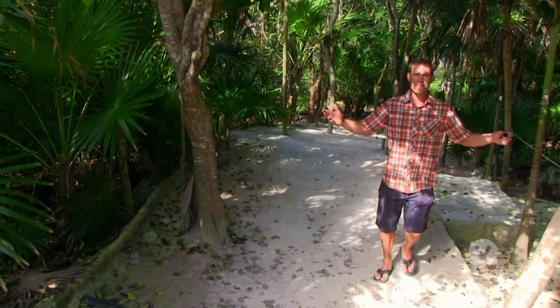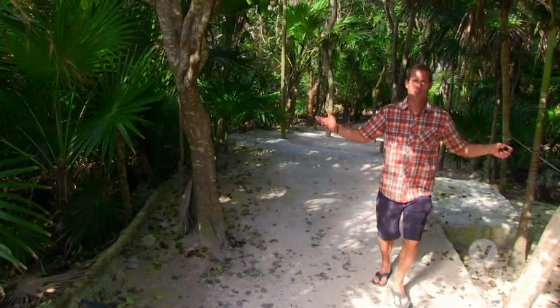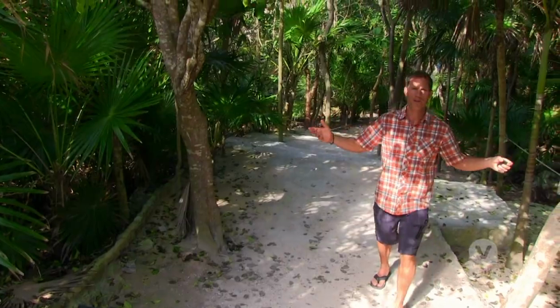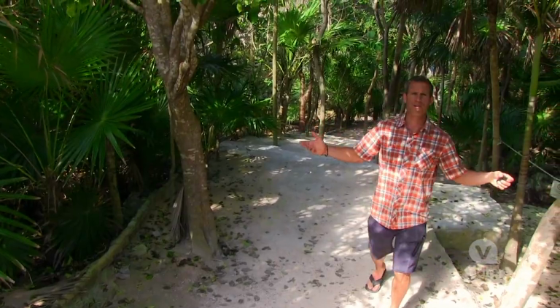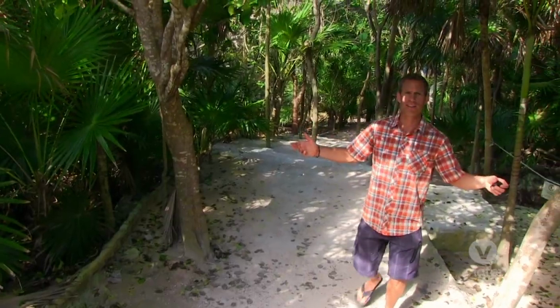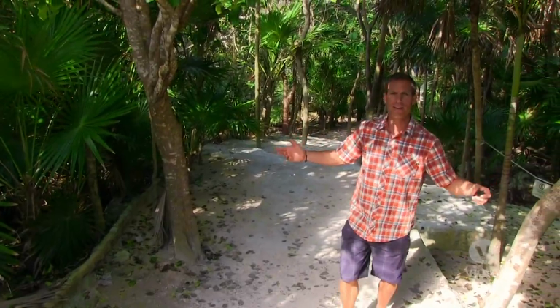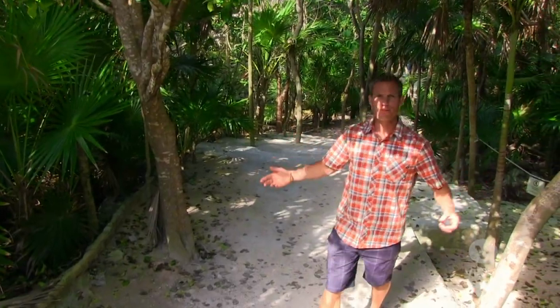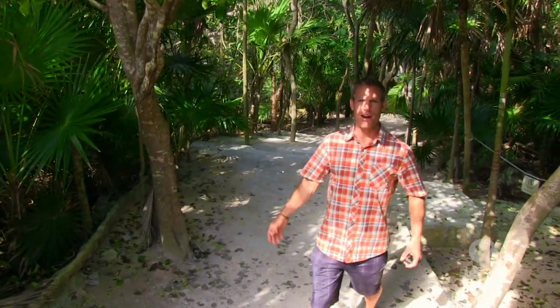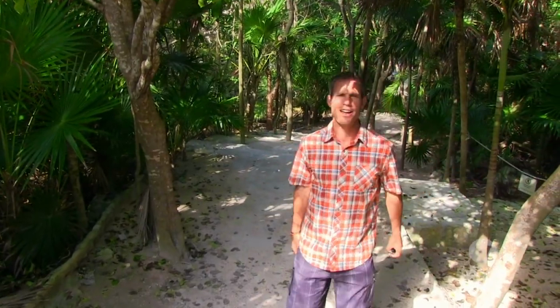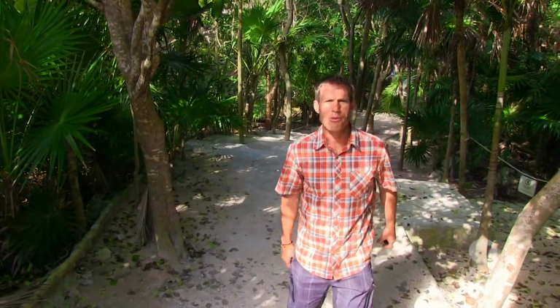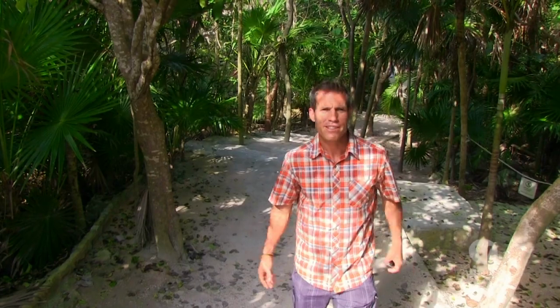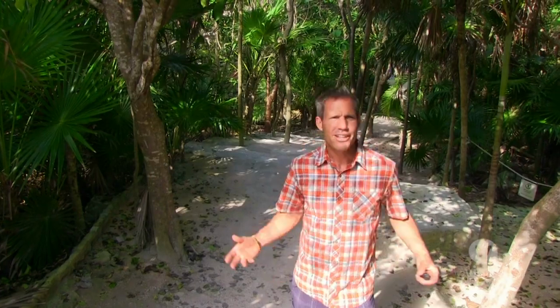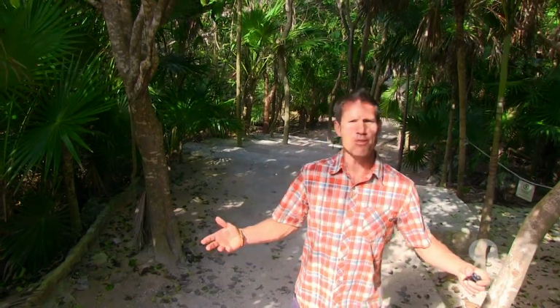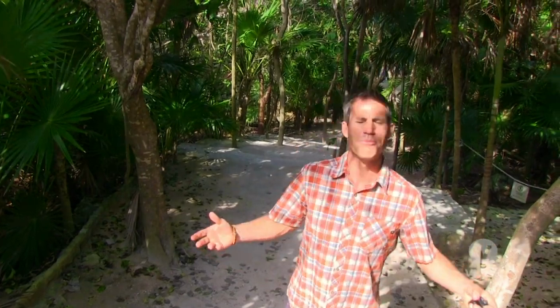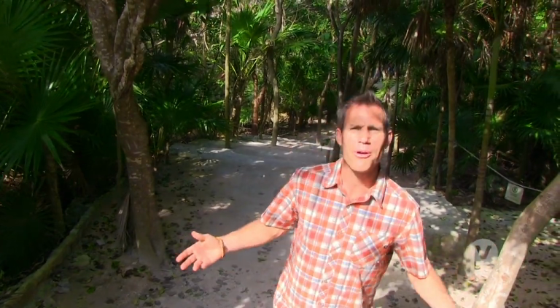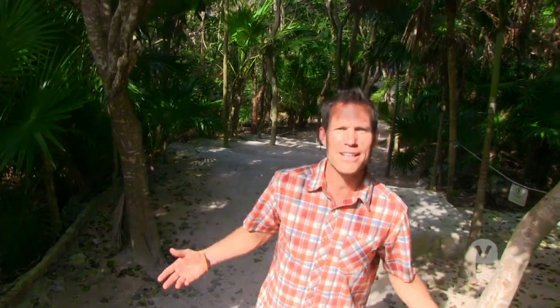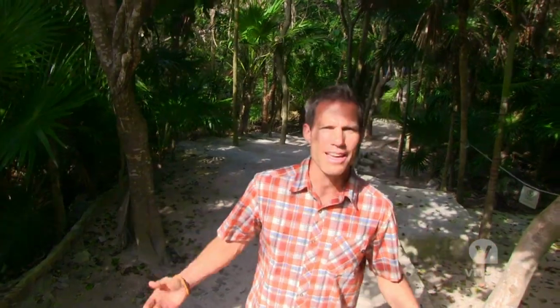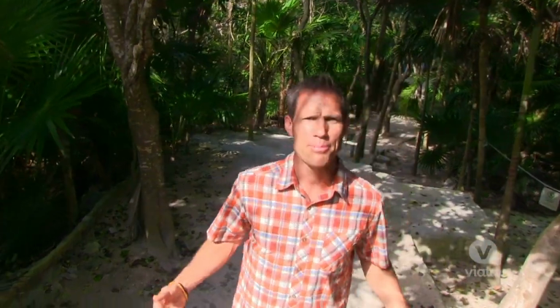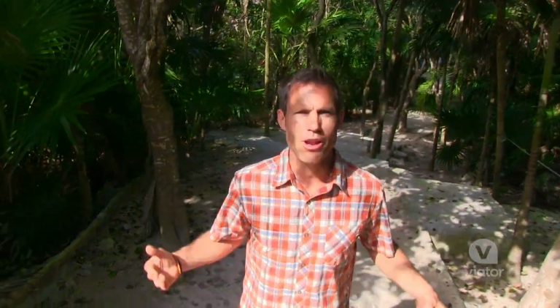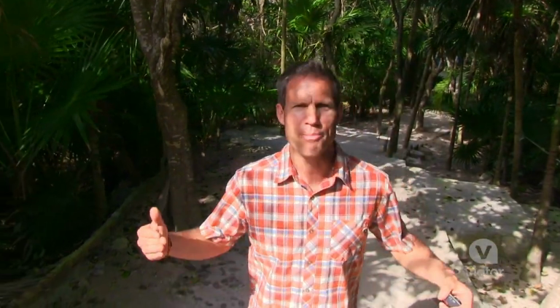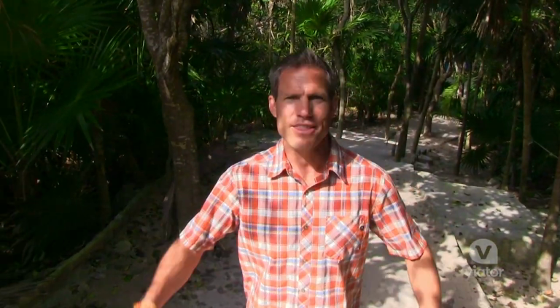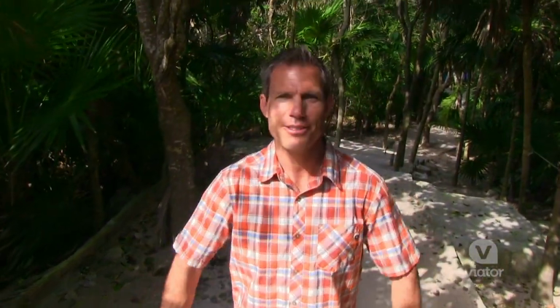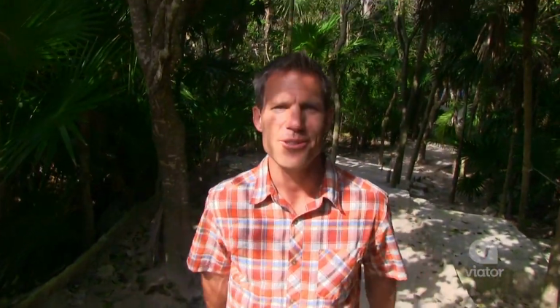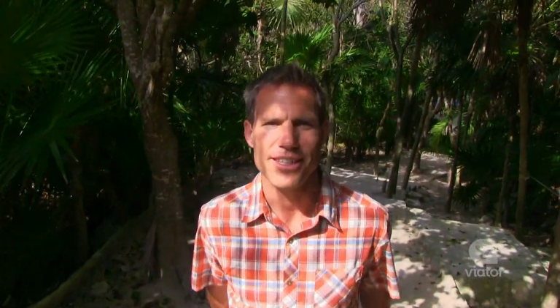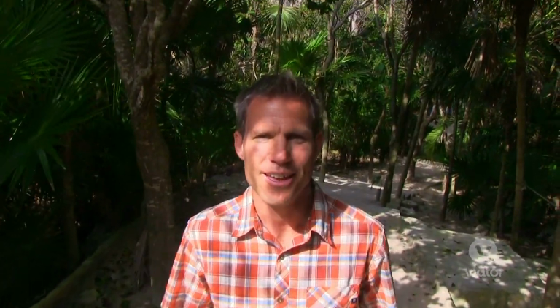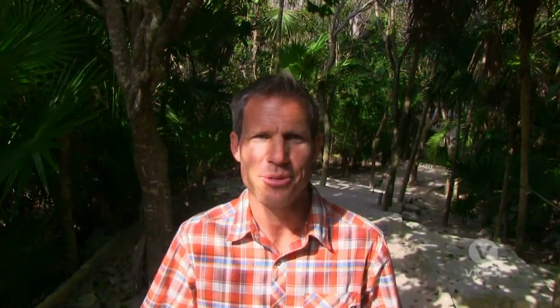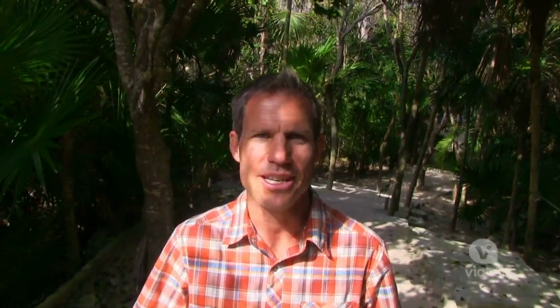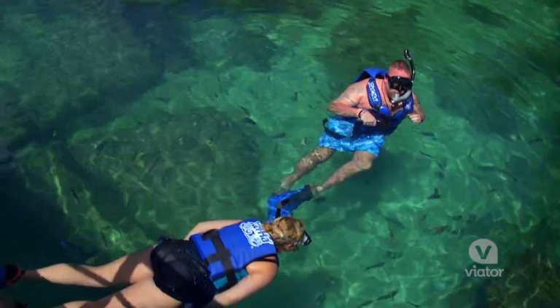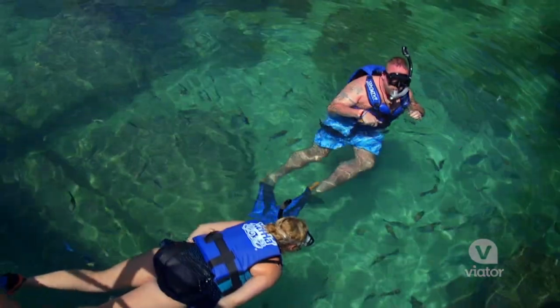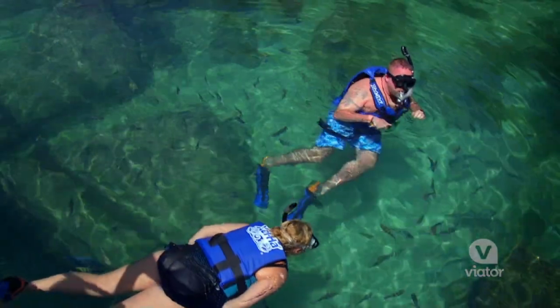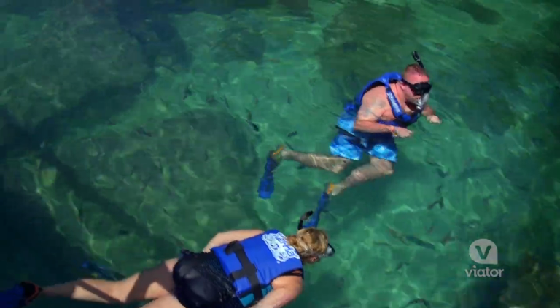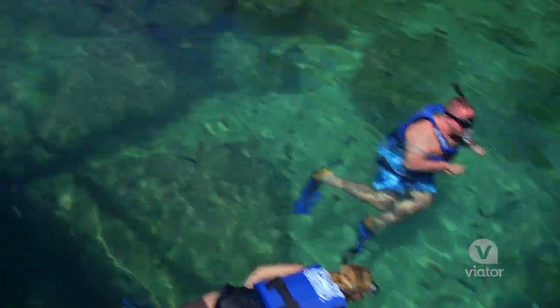Tulum was a lot of fun, but we still have more to go. It's time to put on our bathing suits and head to an eco water park.